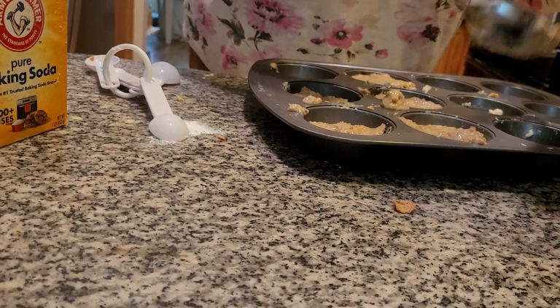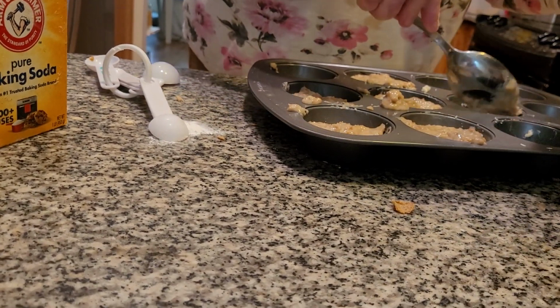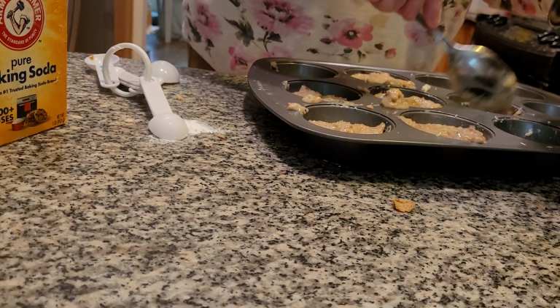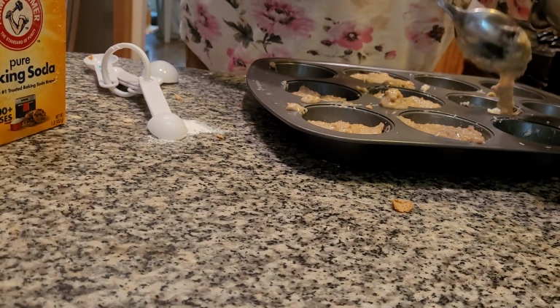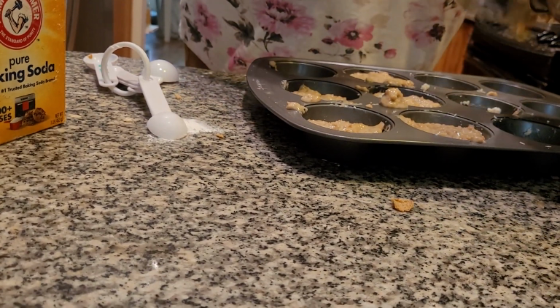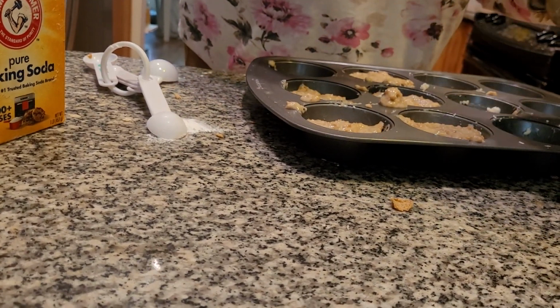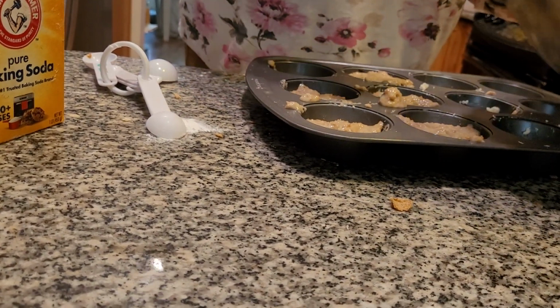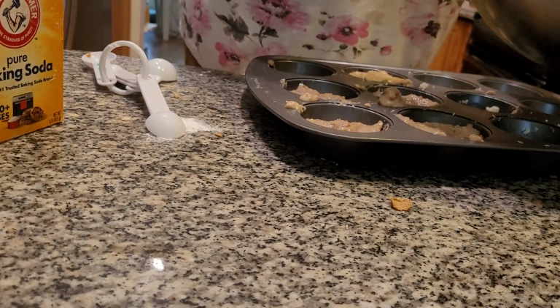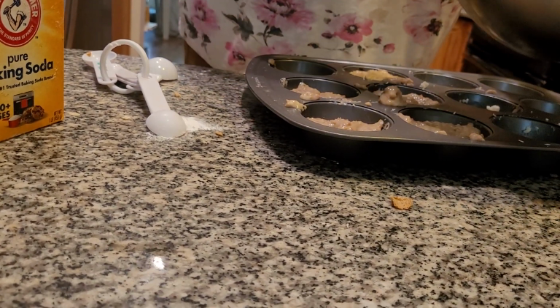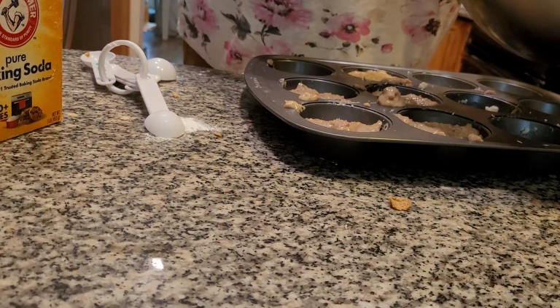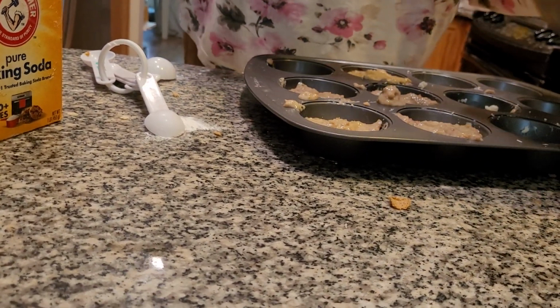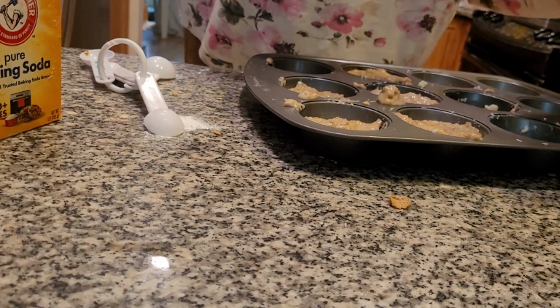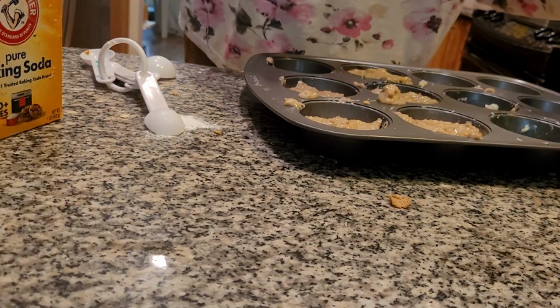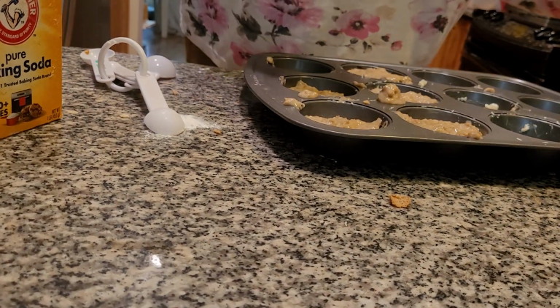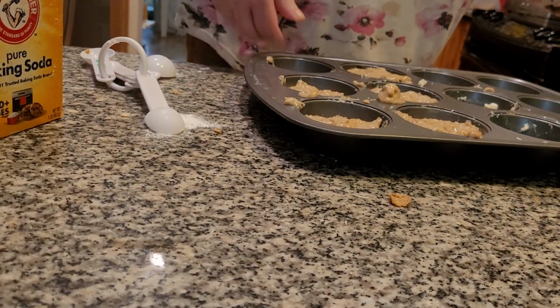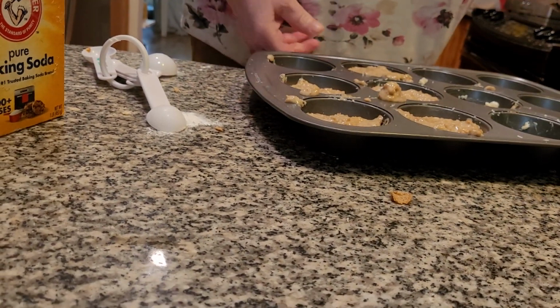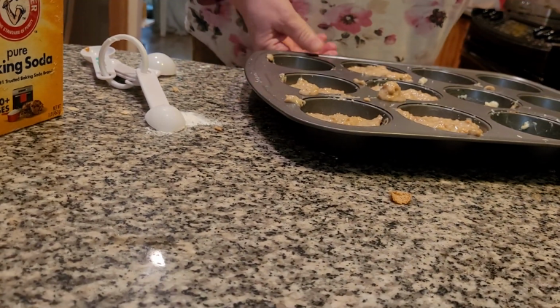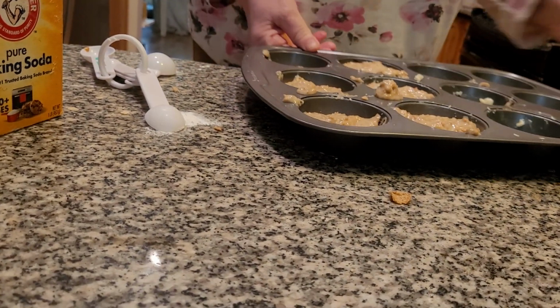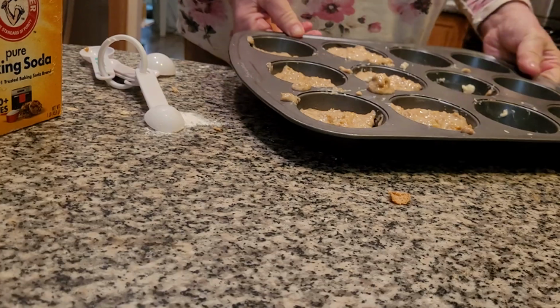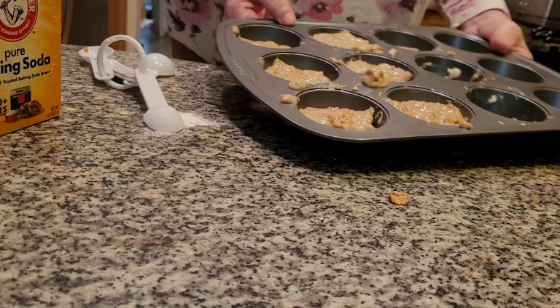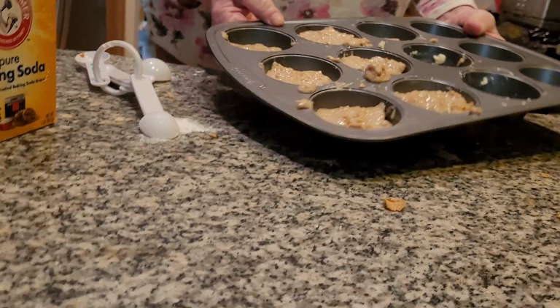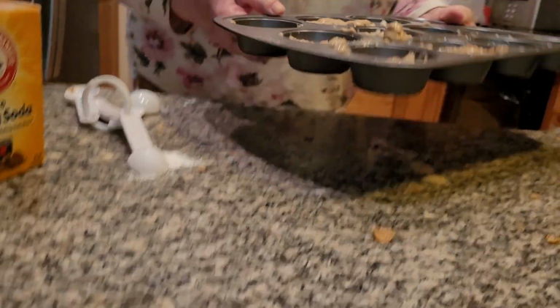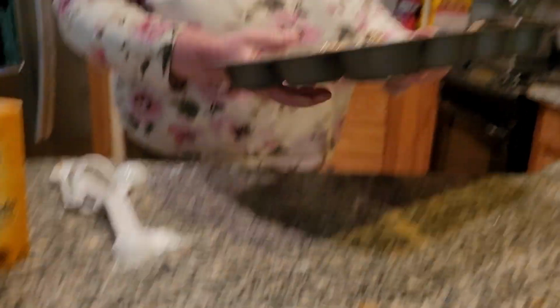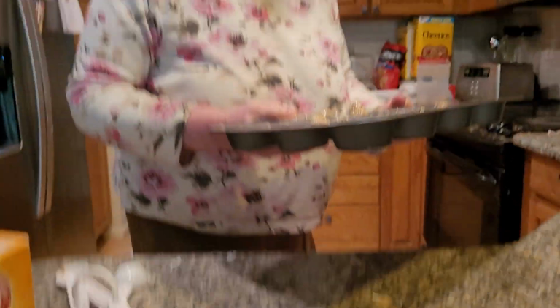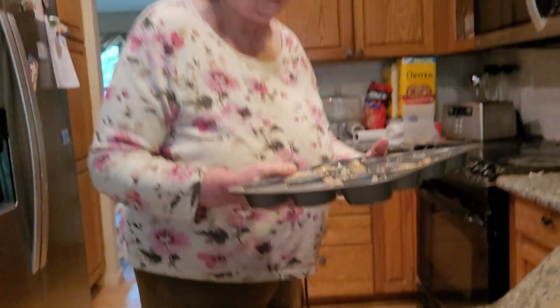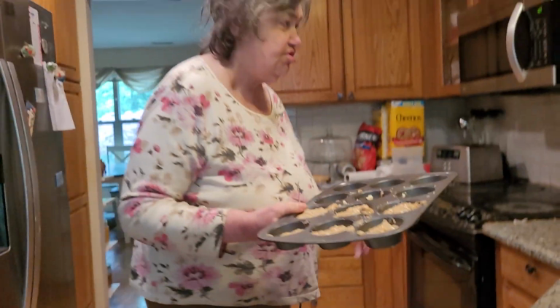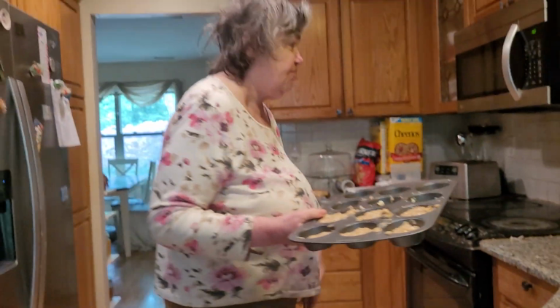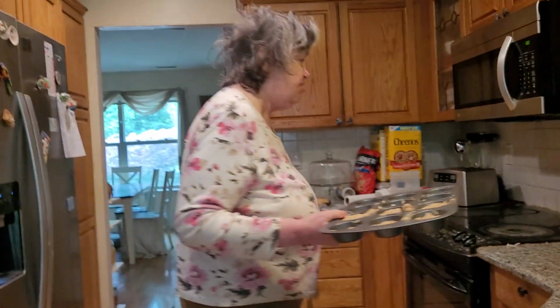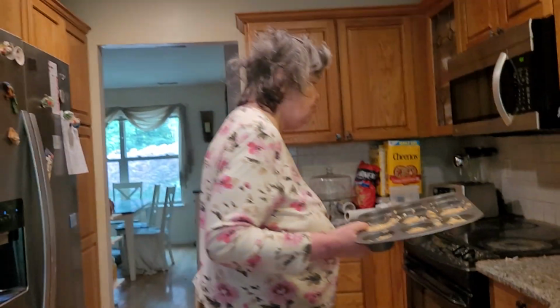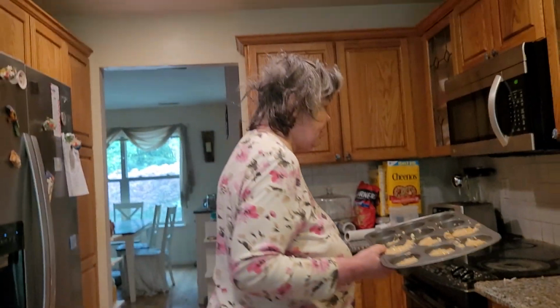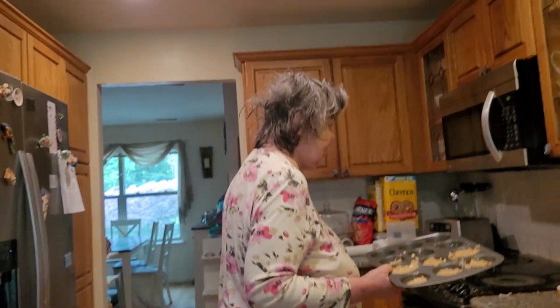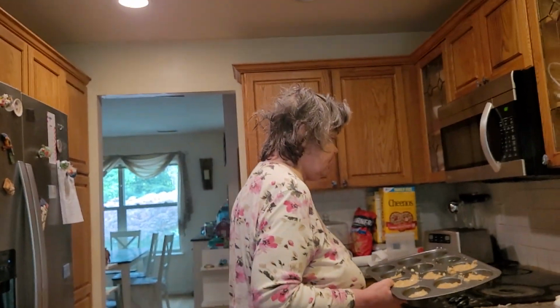You want them big-sized muffins, folks. You really do. Put this in the oven and bake for about 20 minutes.